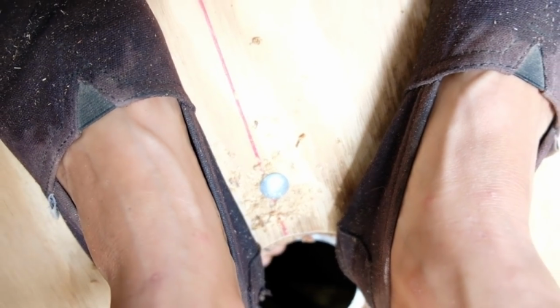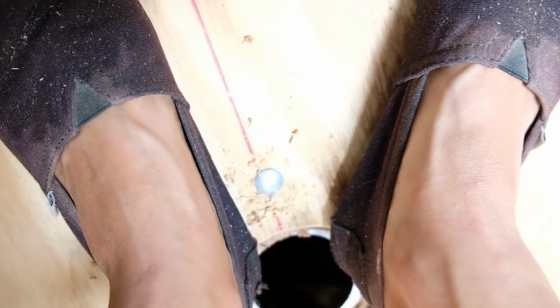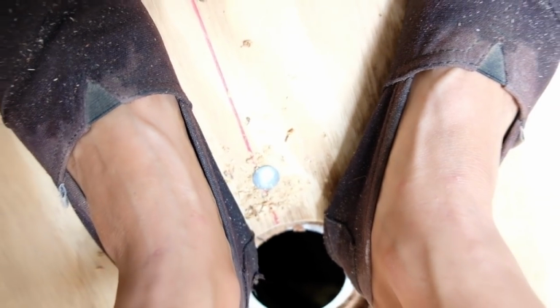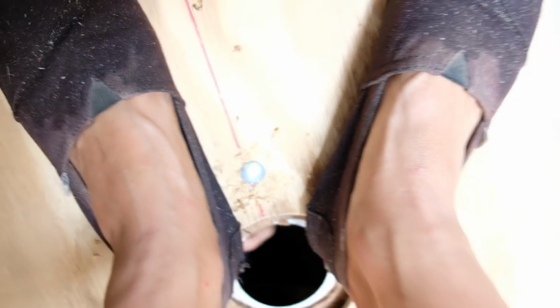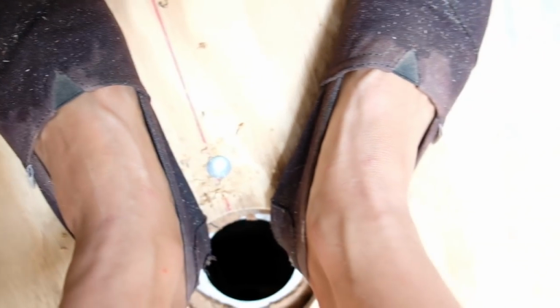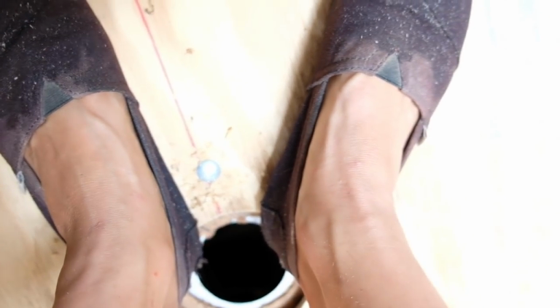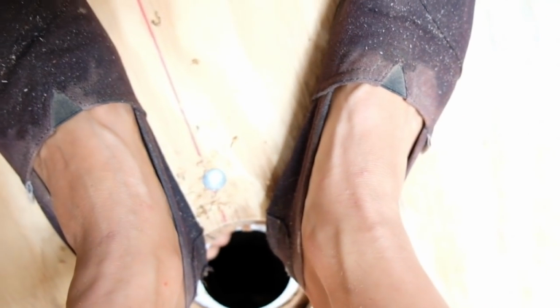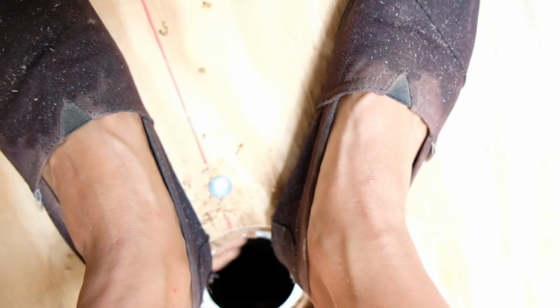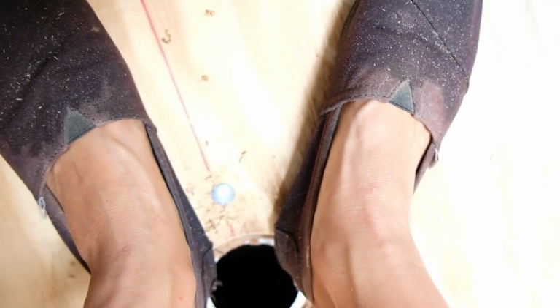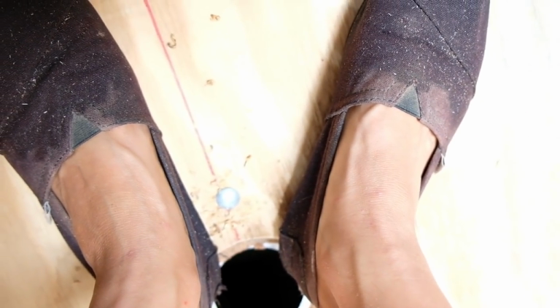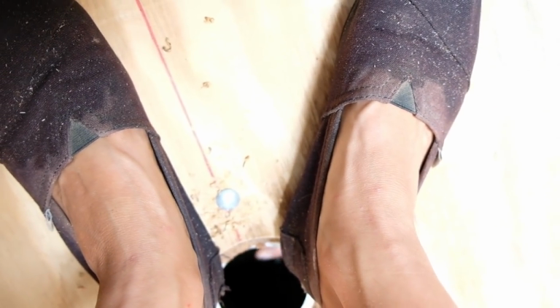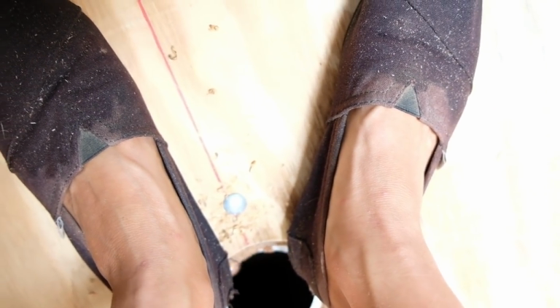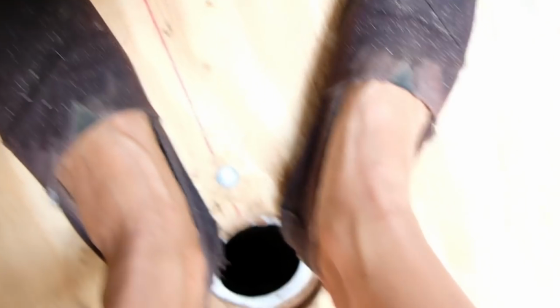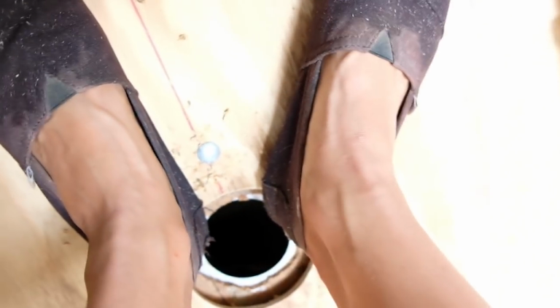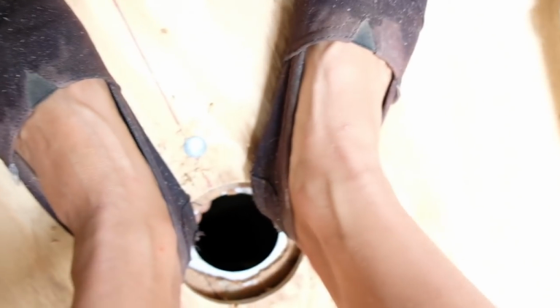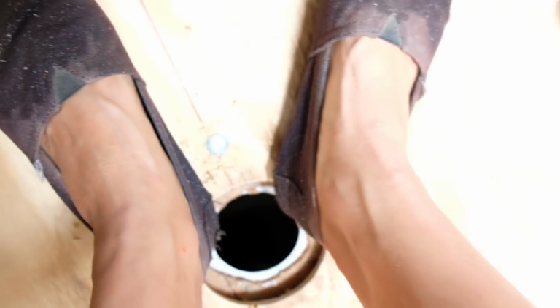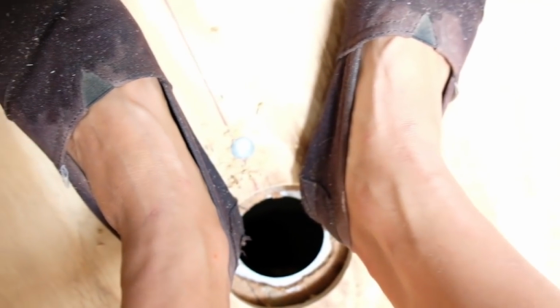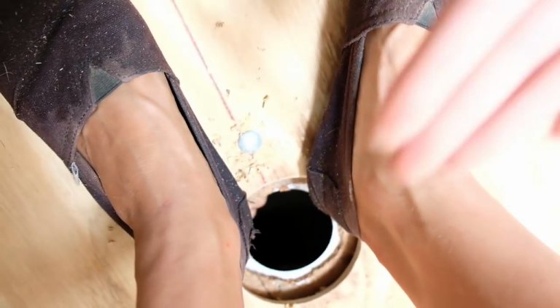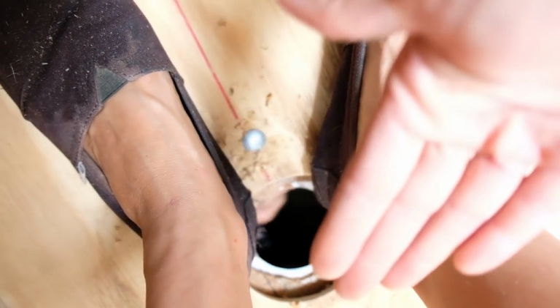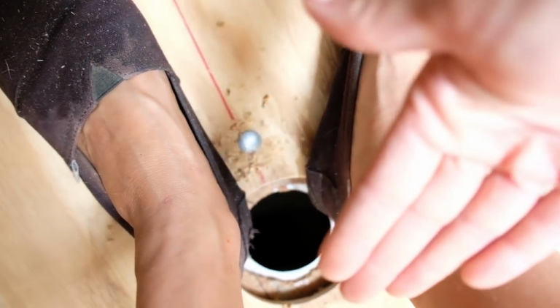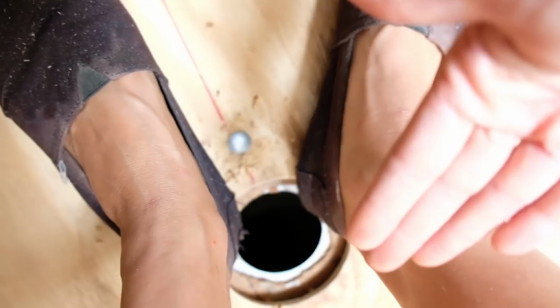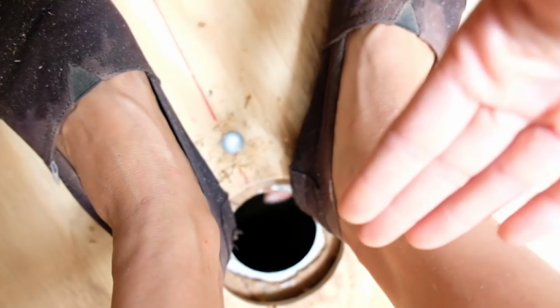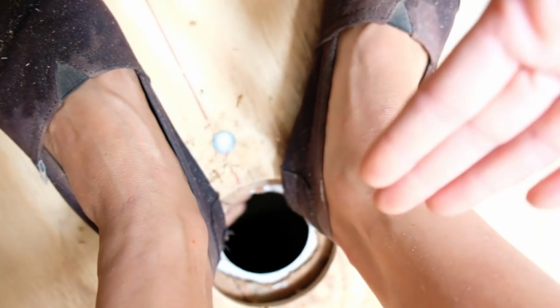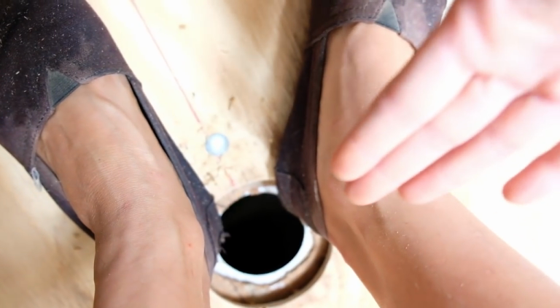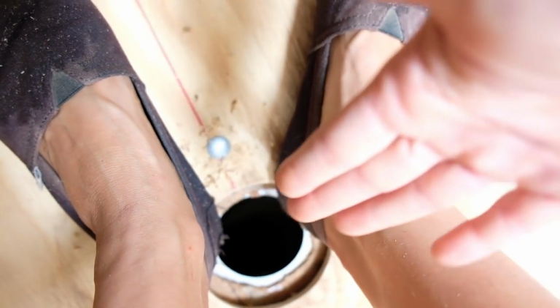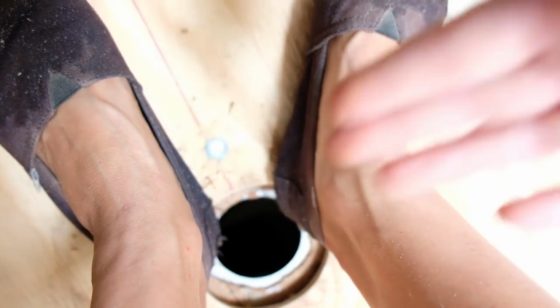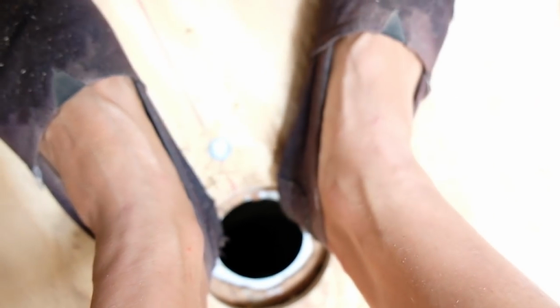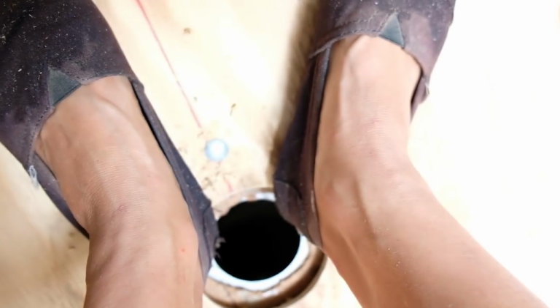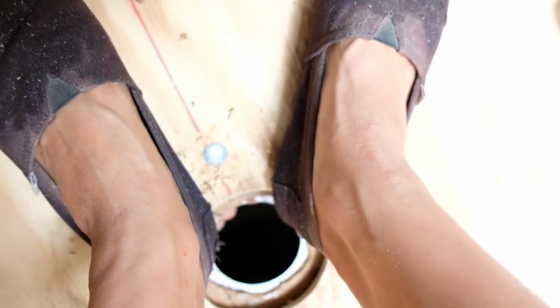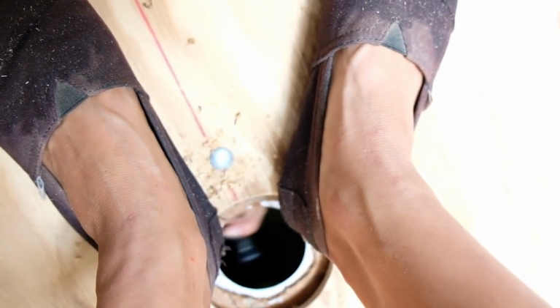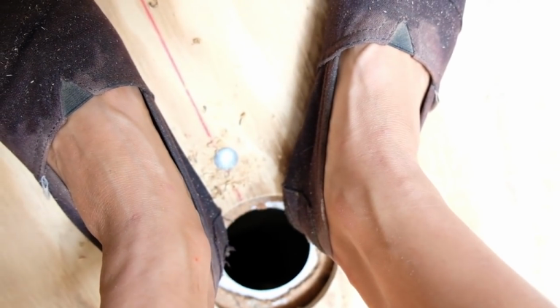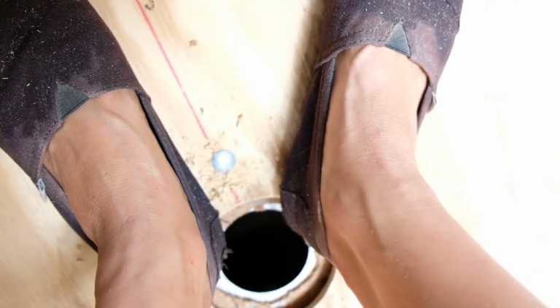So we're sloping this plywood so that the runoff of water goes into the drain.